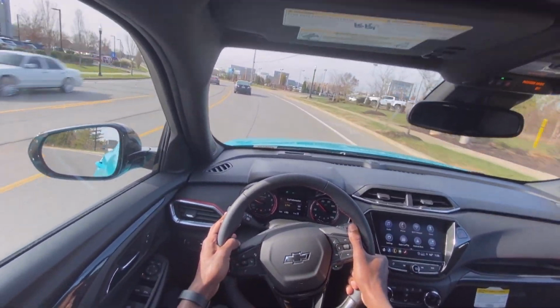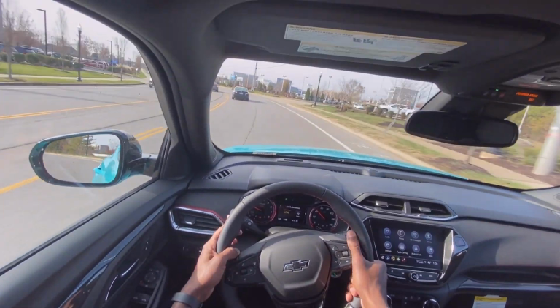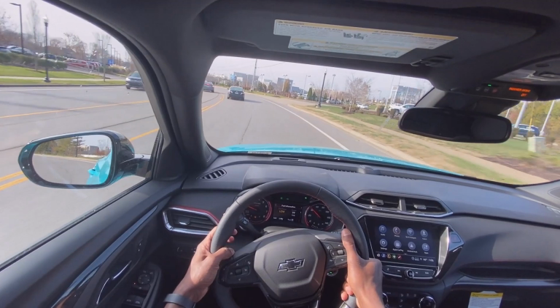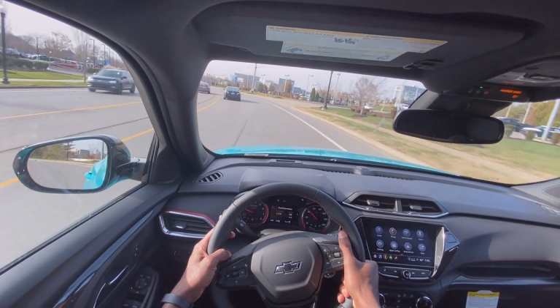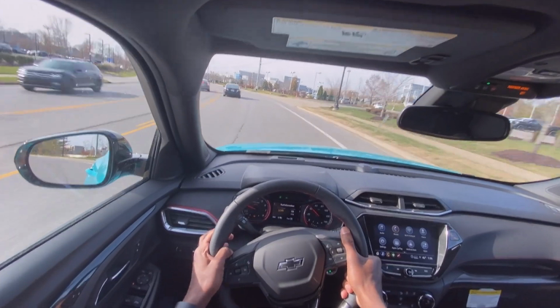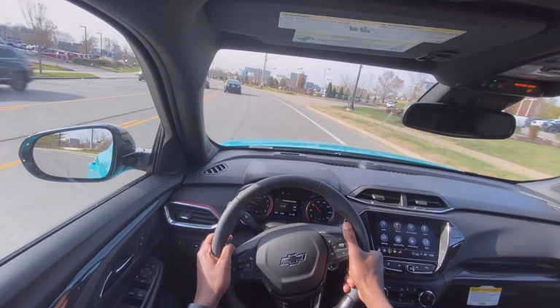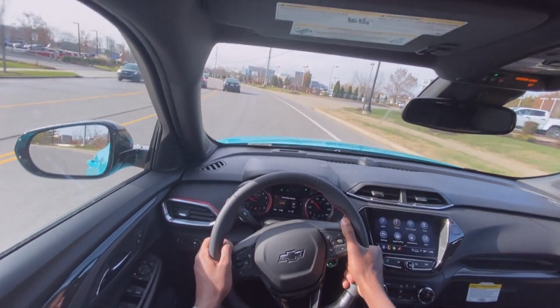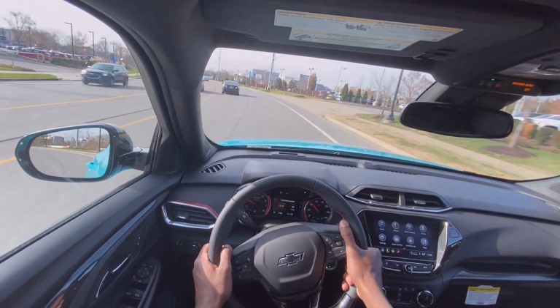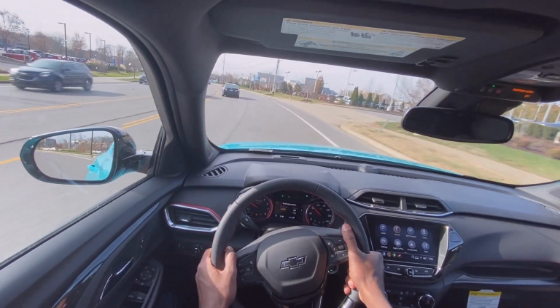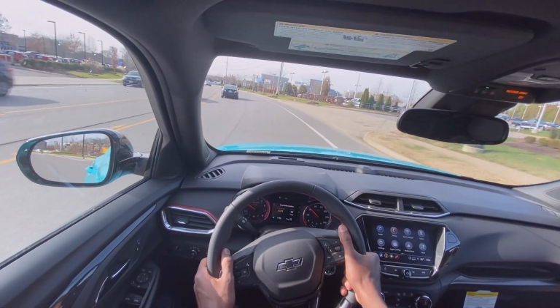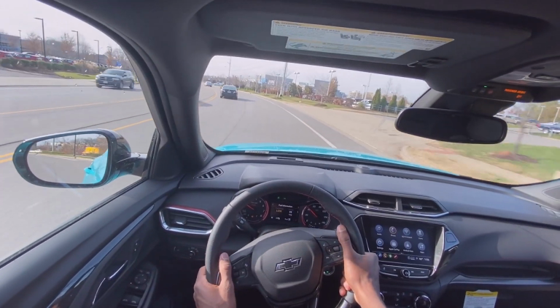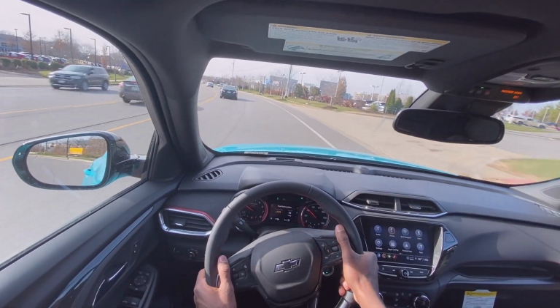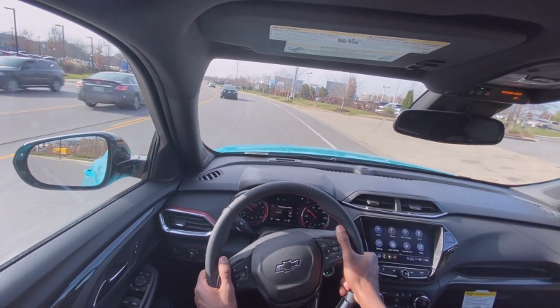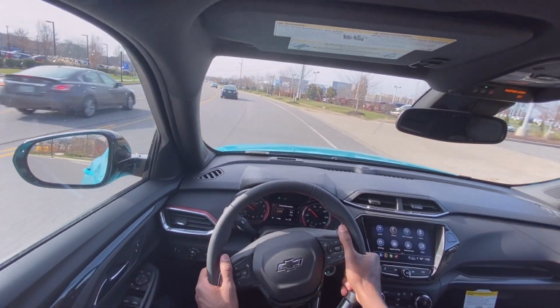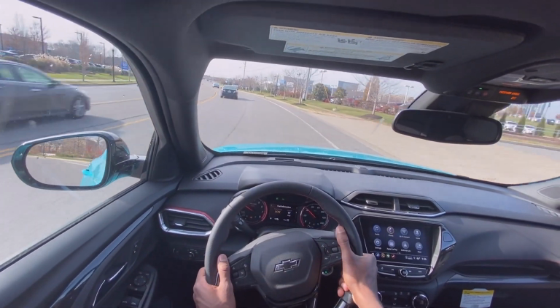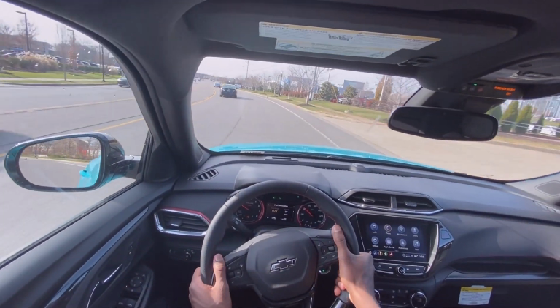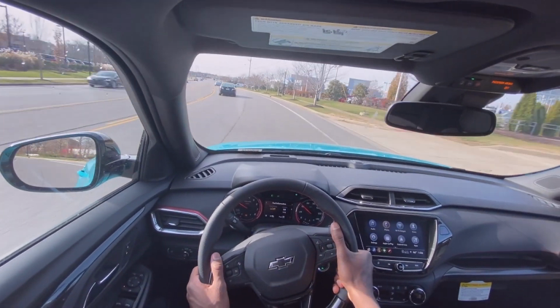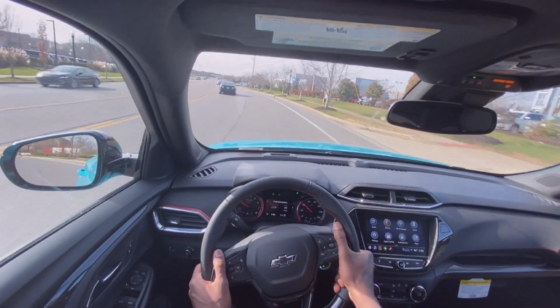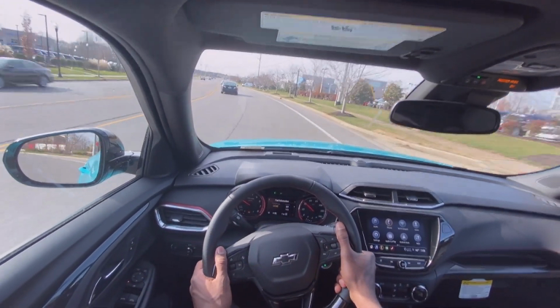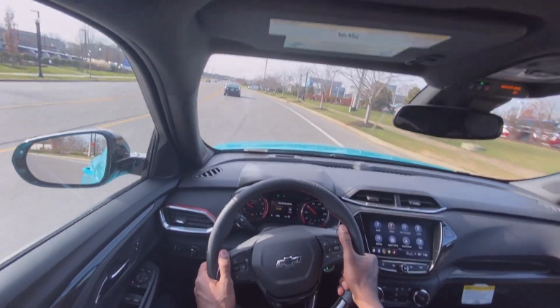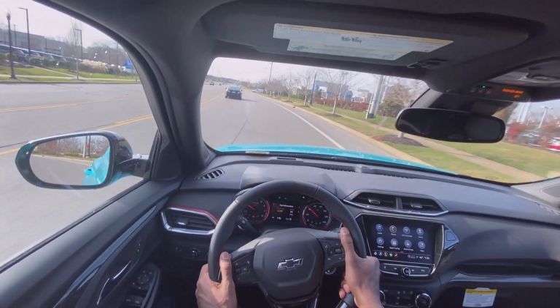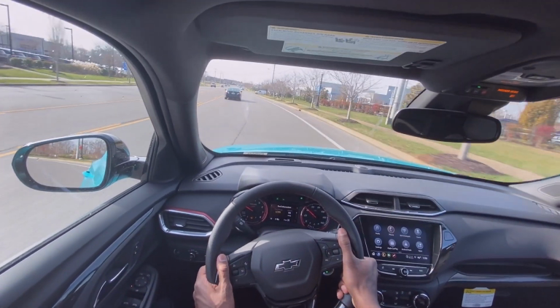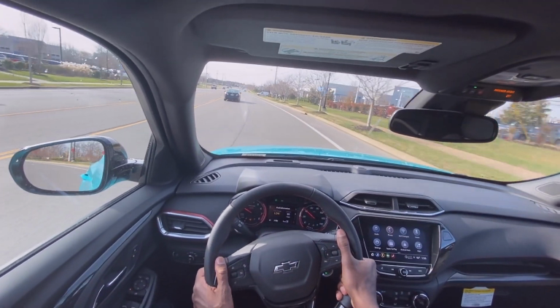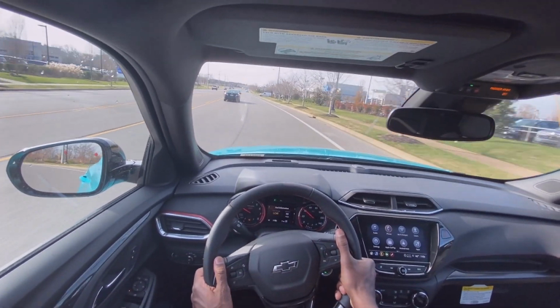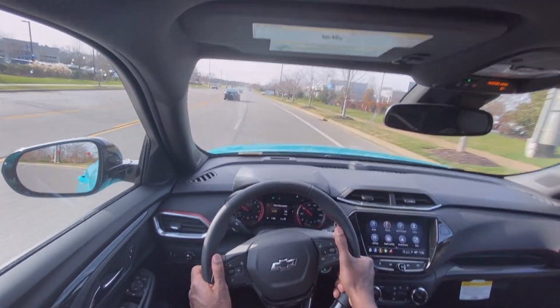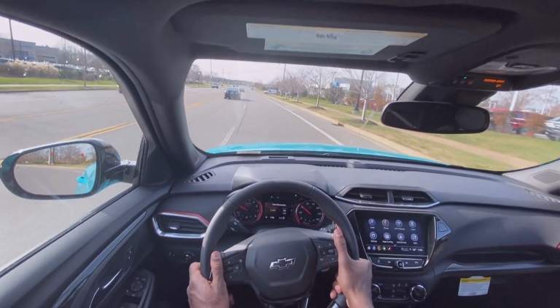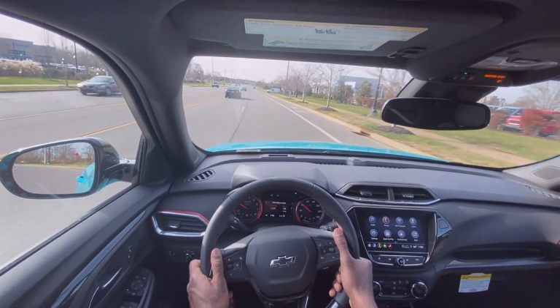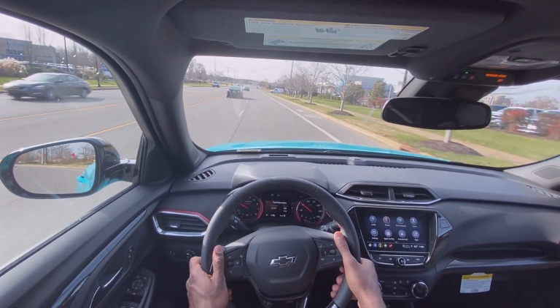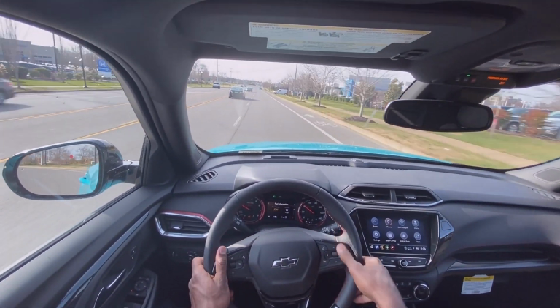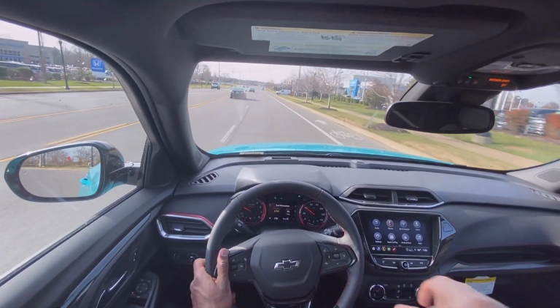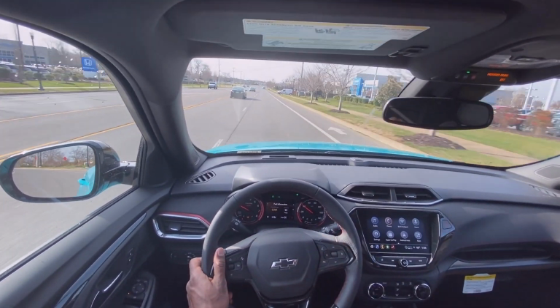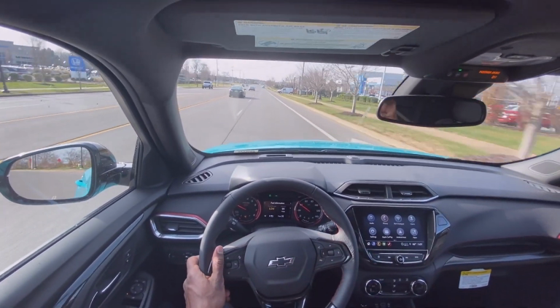This is going to bring me to the end of my review of the 2021 Chevrolet Trailblazer RS with all-wheel drive.